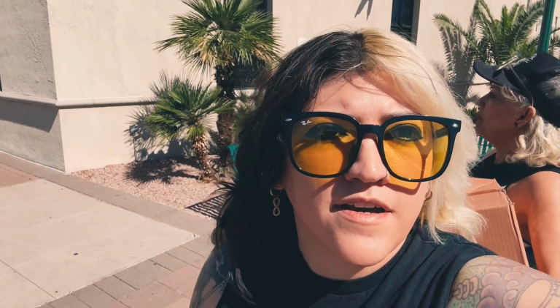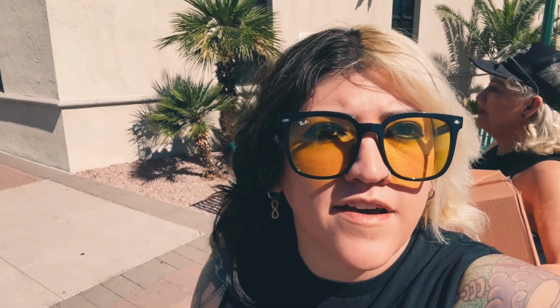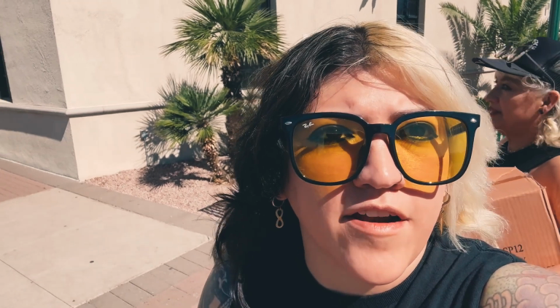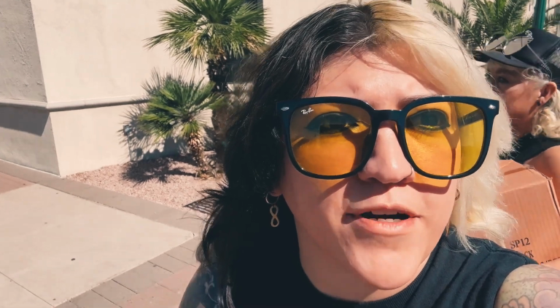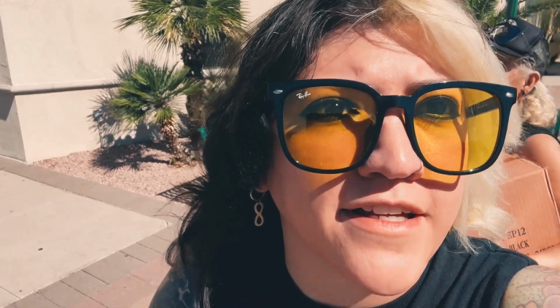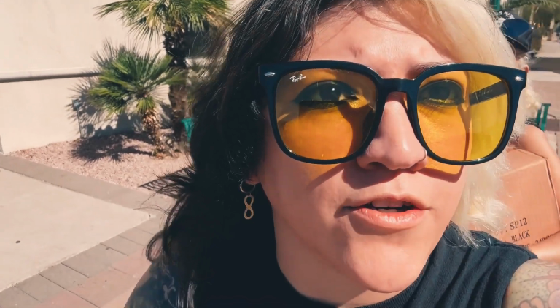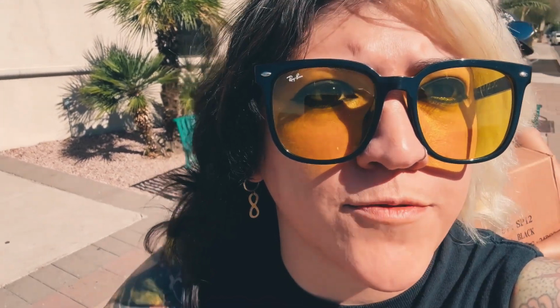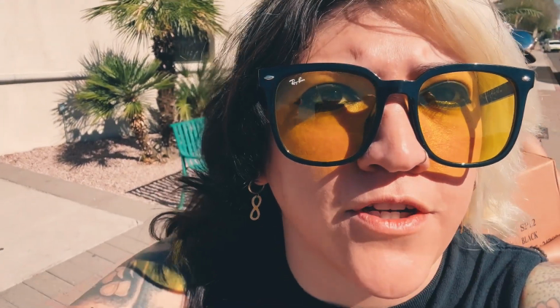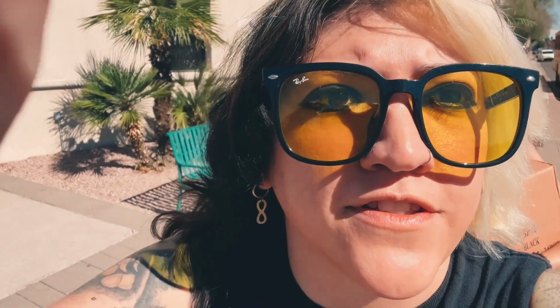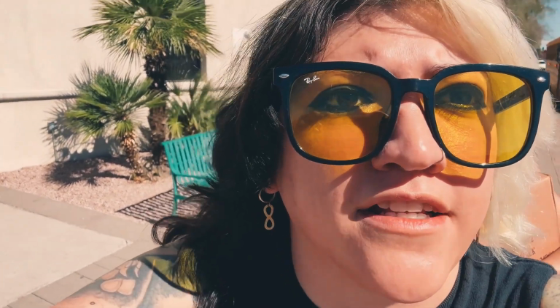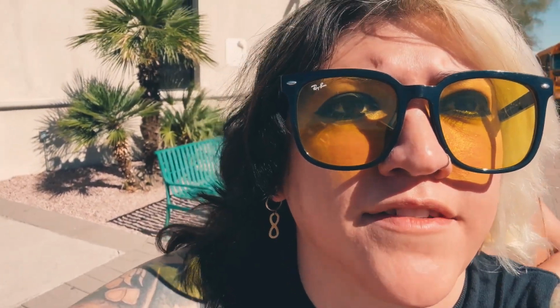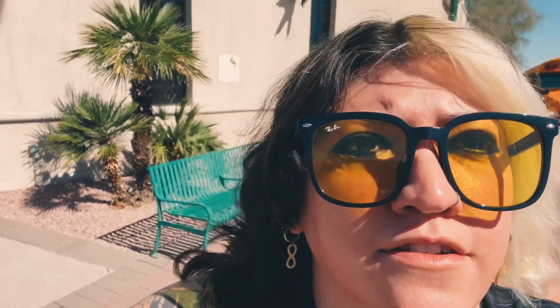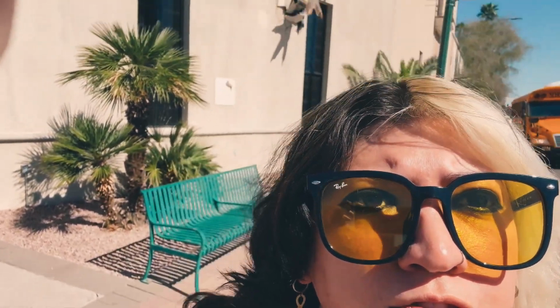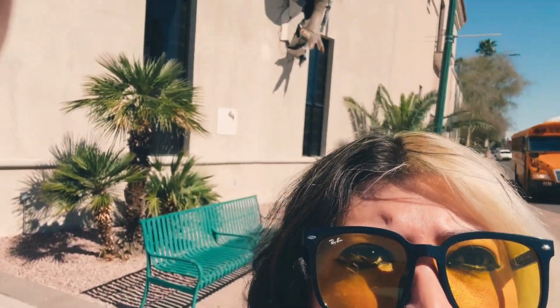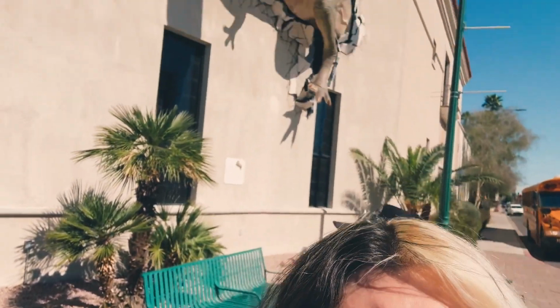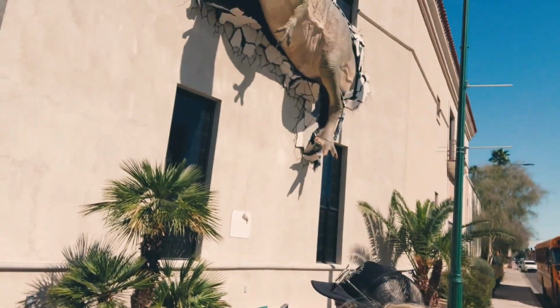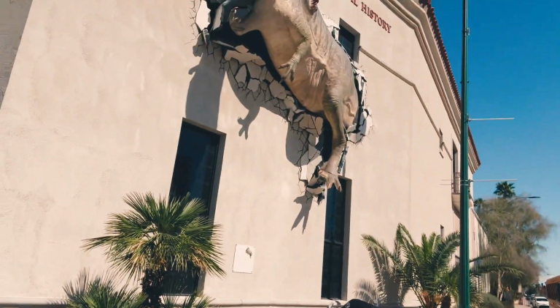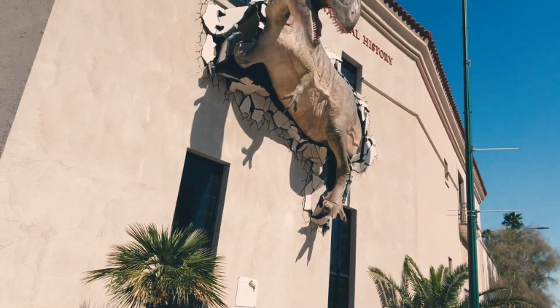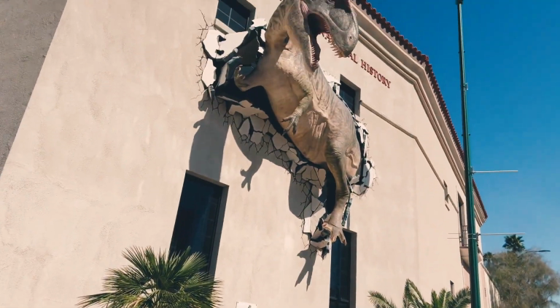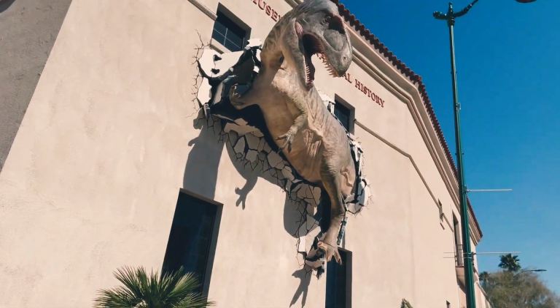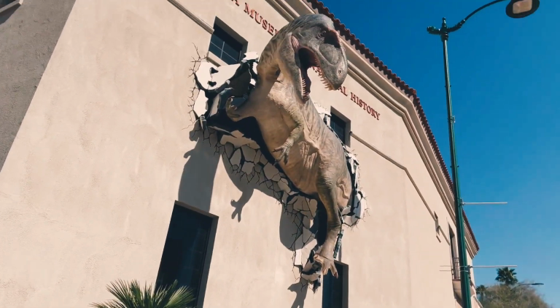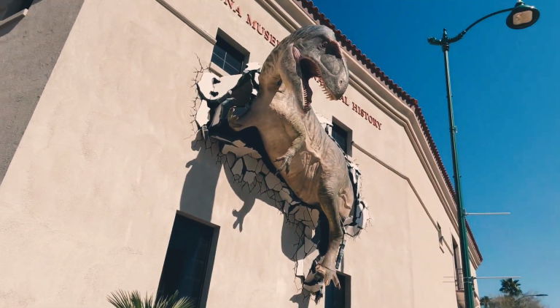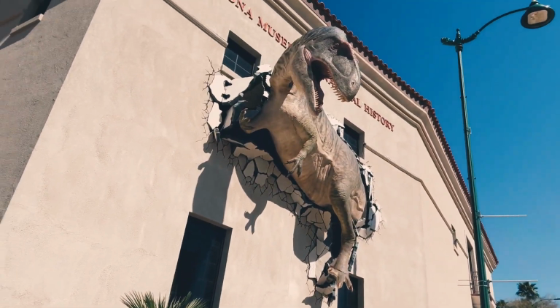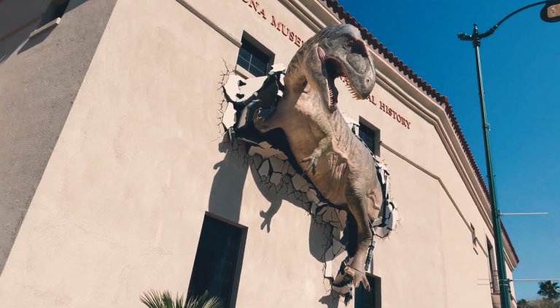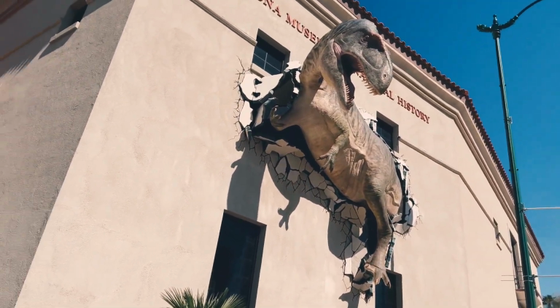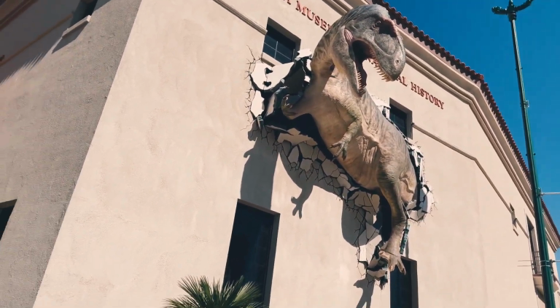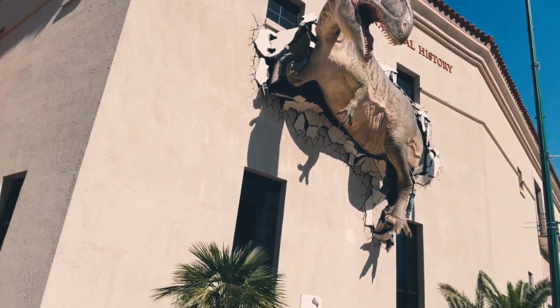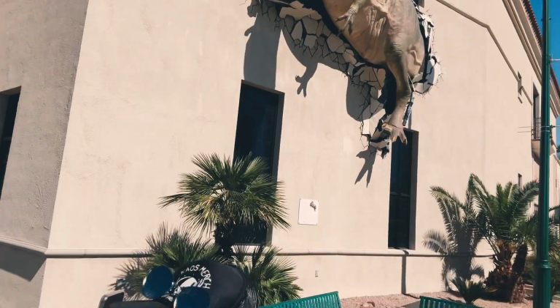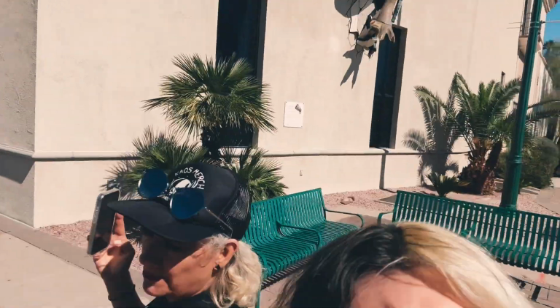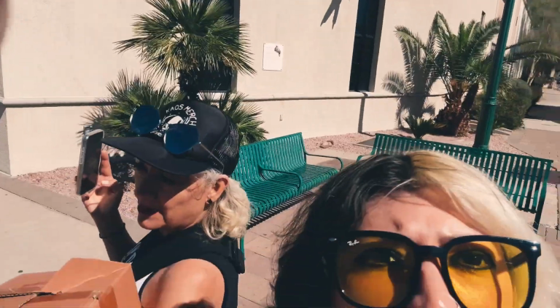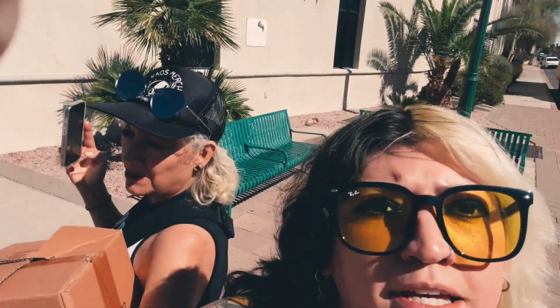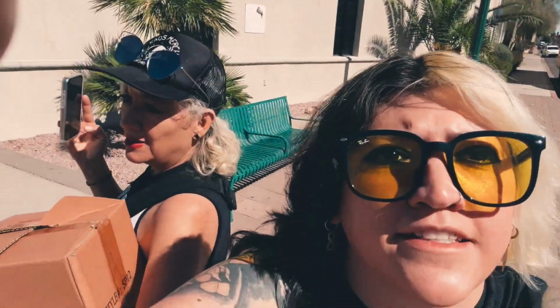Everybody that knows me knows I love dinosaurs. And downtown Mesa.